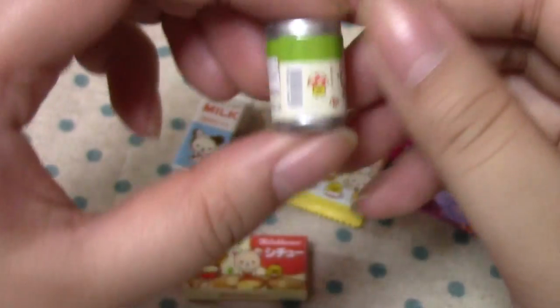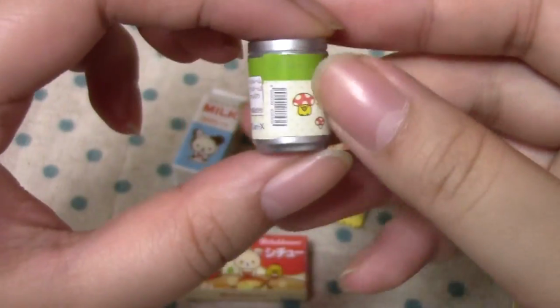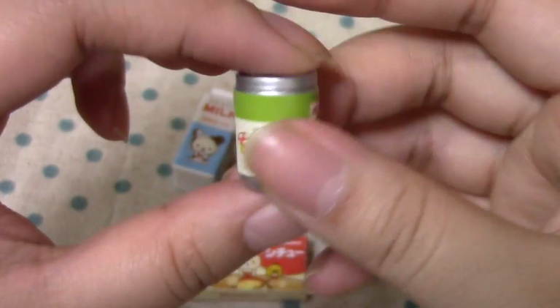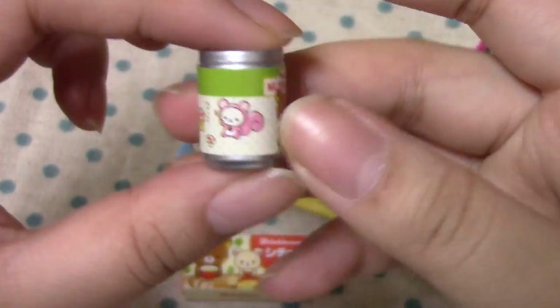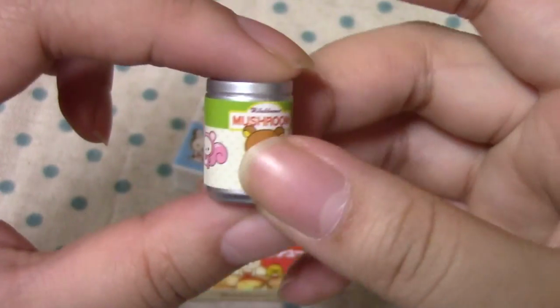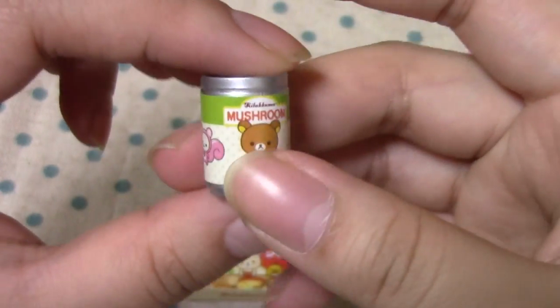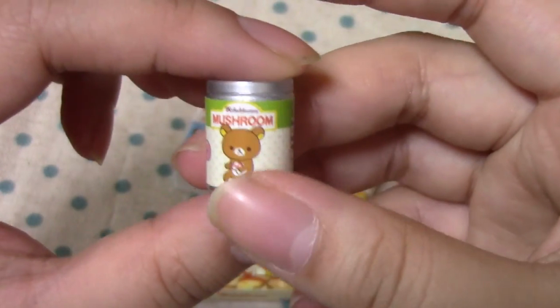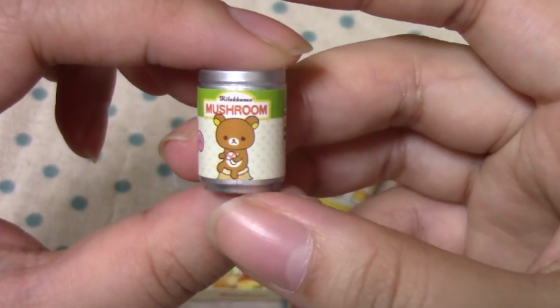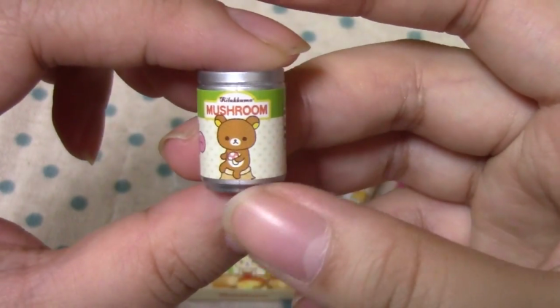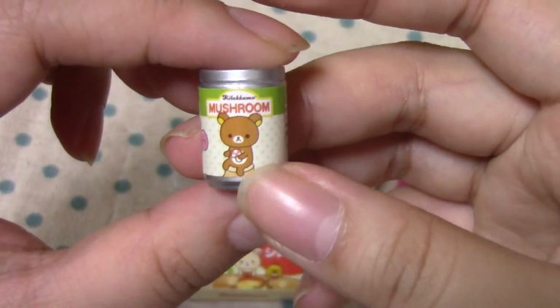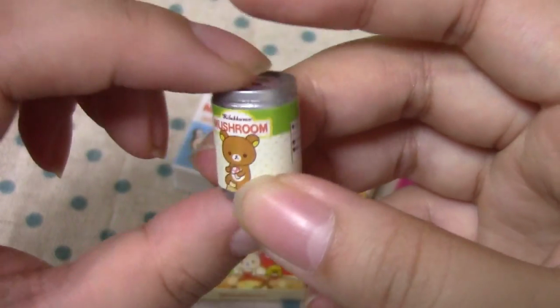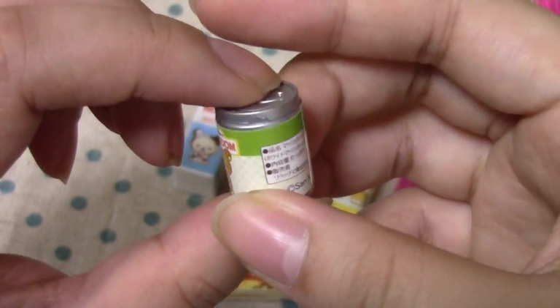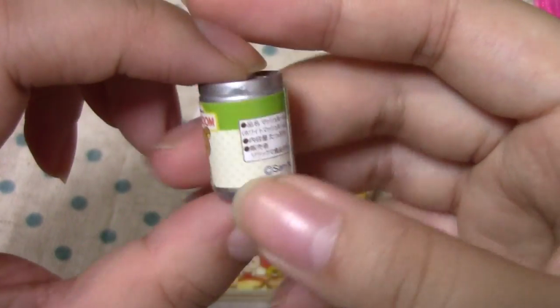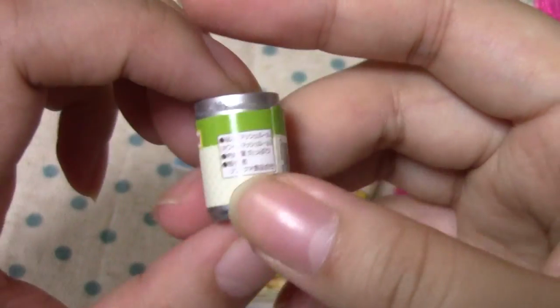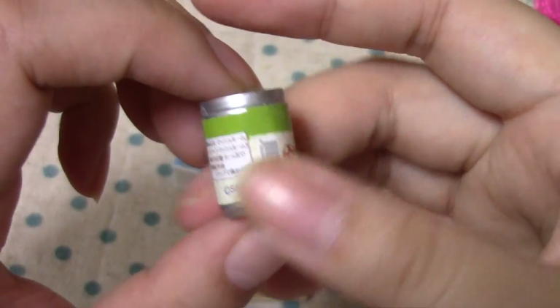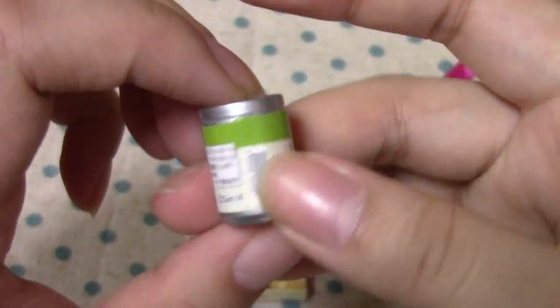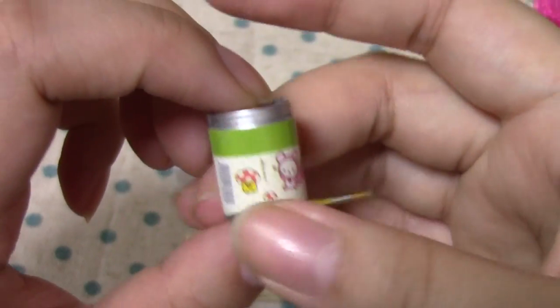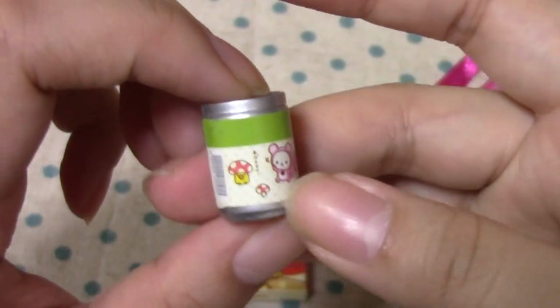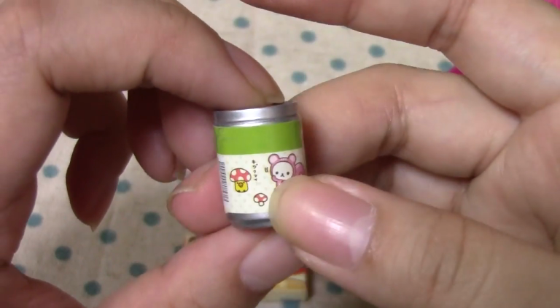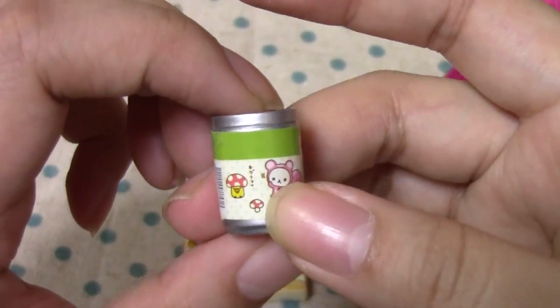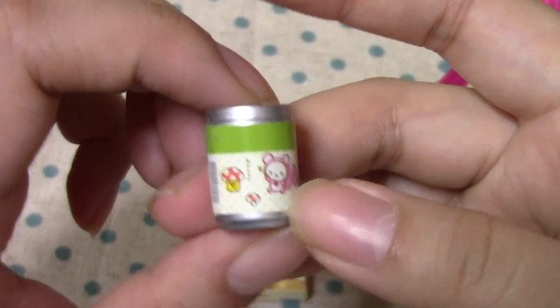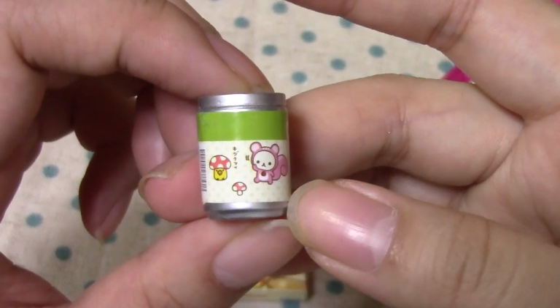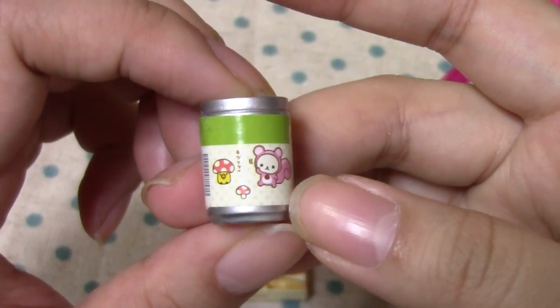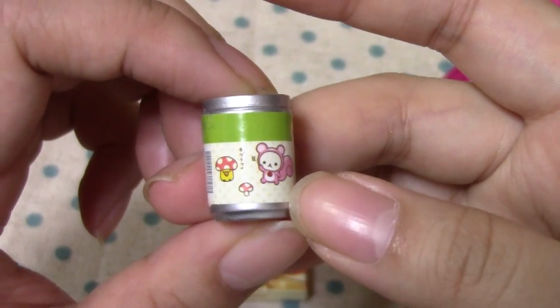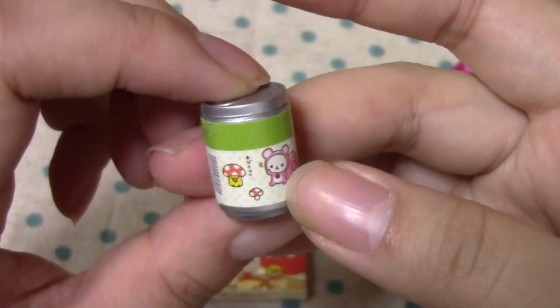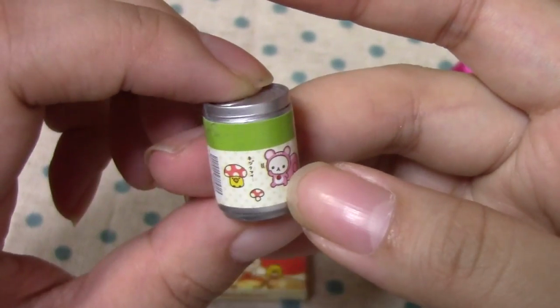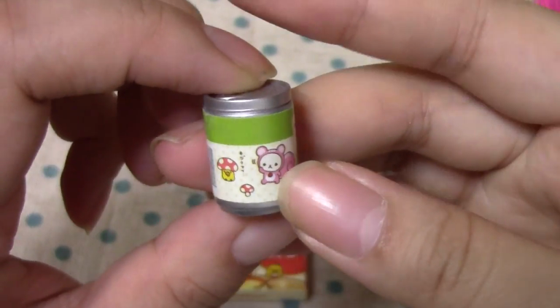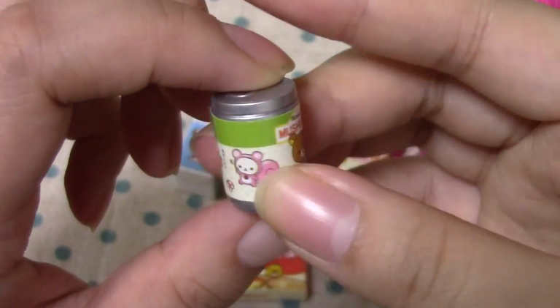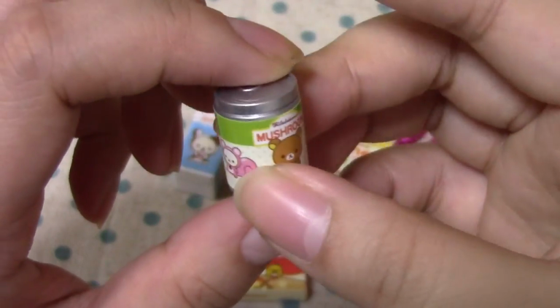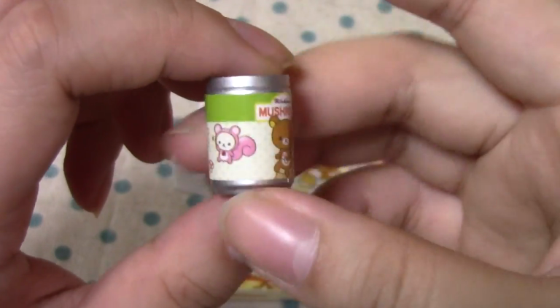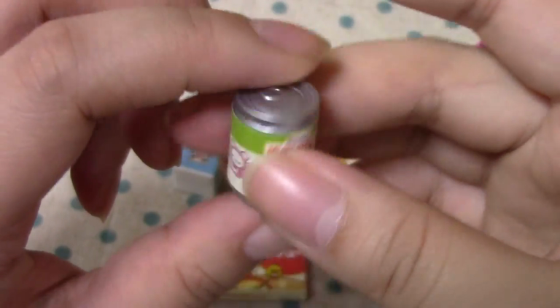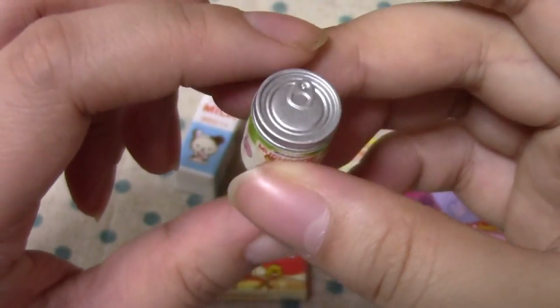What is this can? Mushroom! And there's a little squirrel — Korirakkuma.